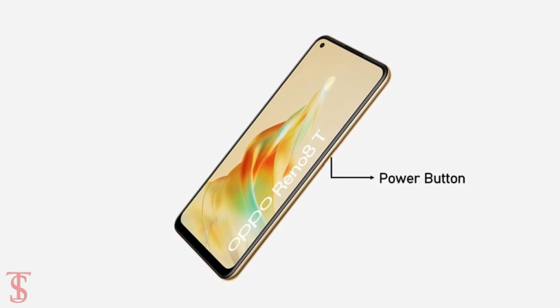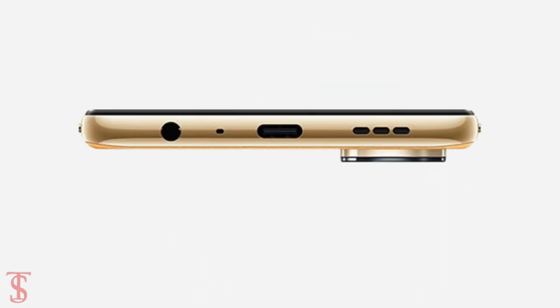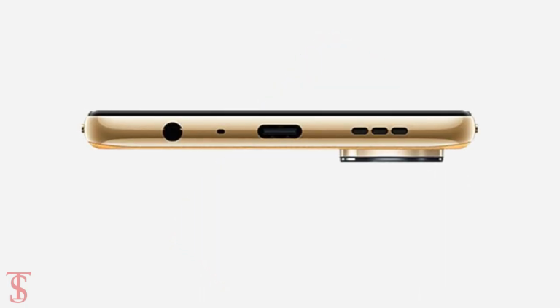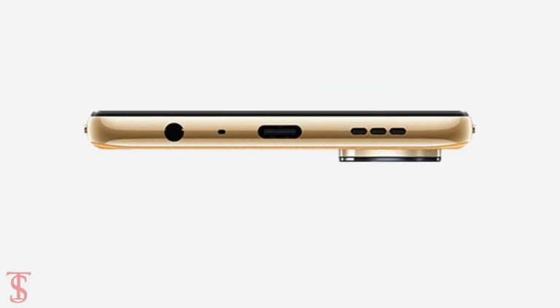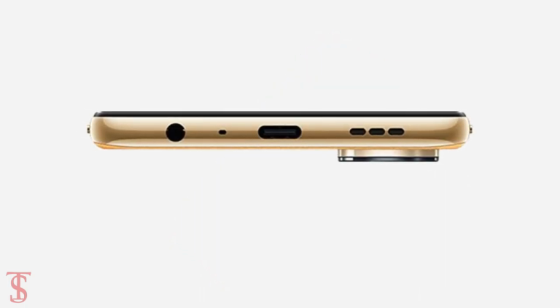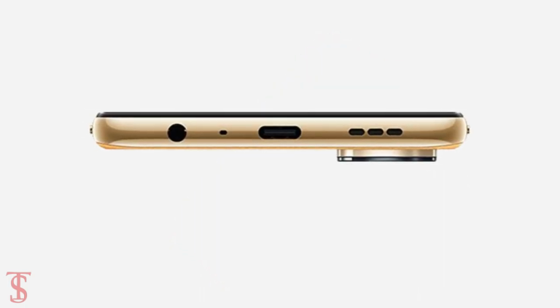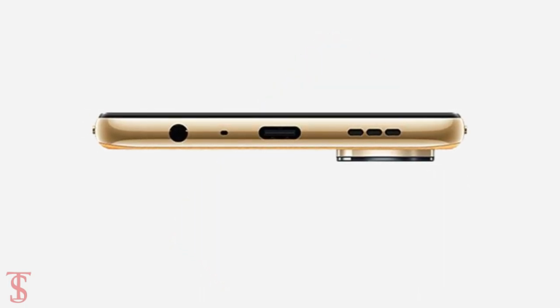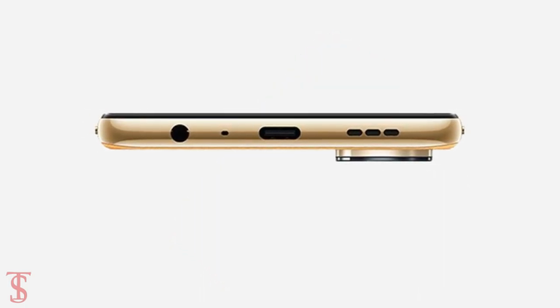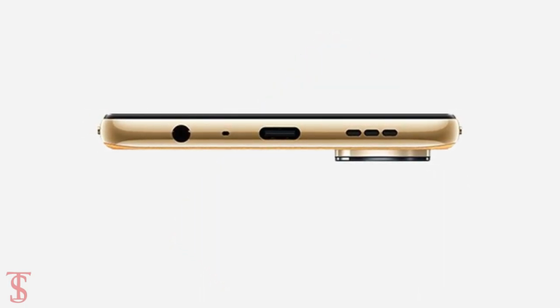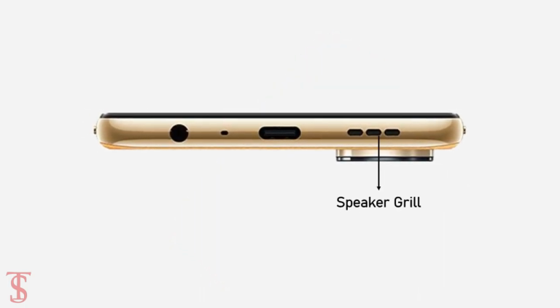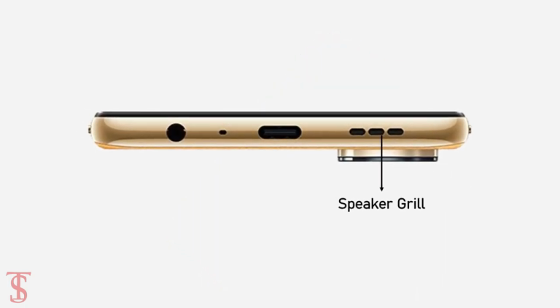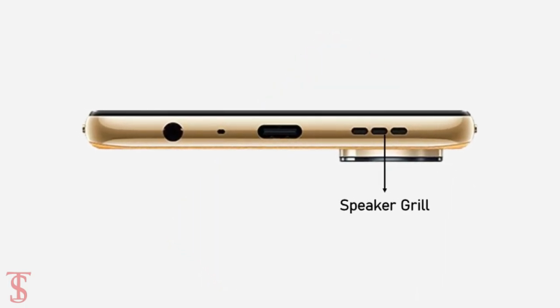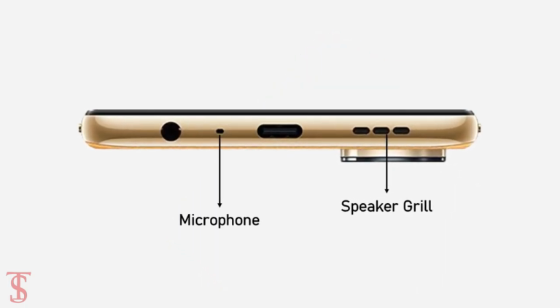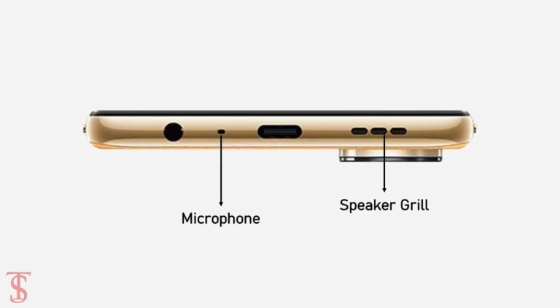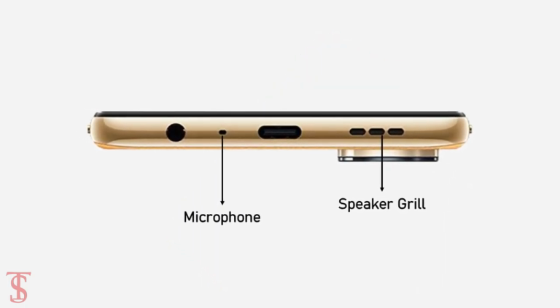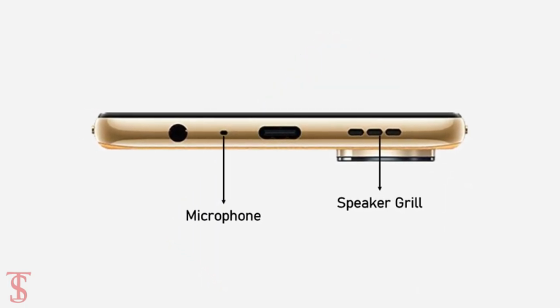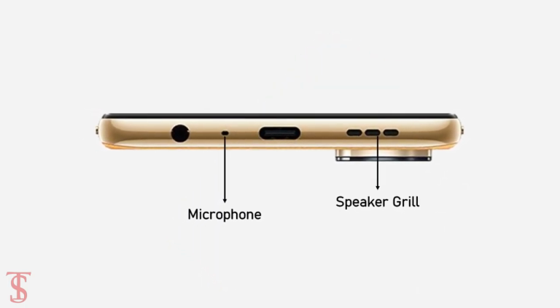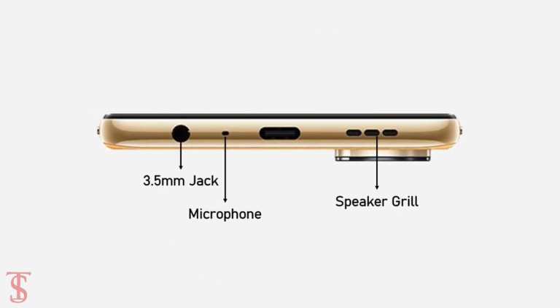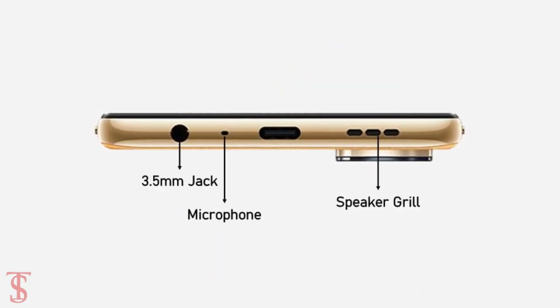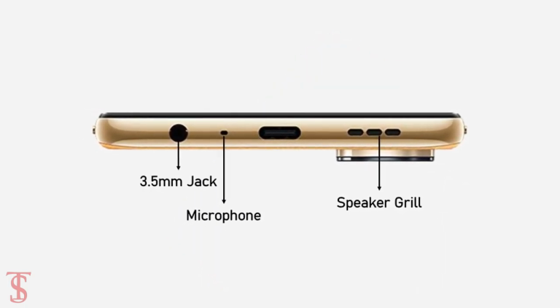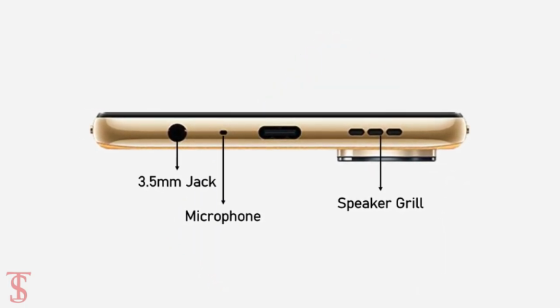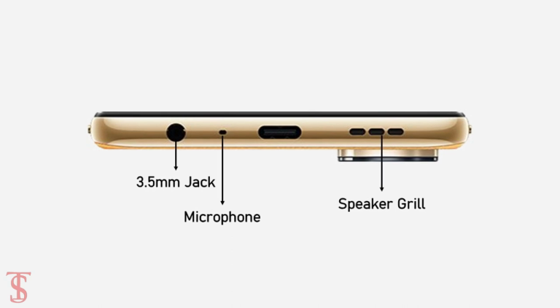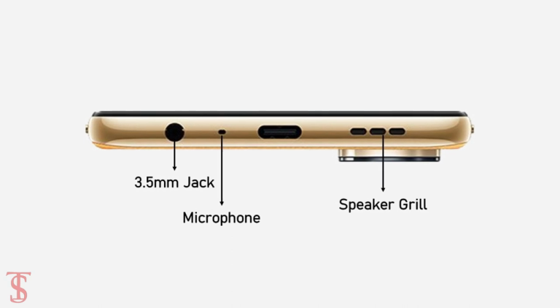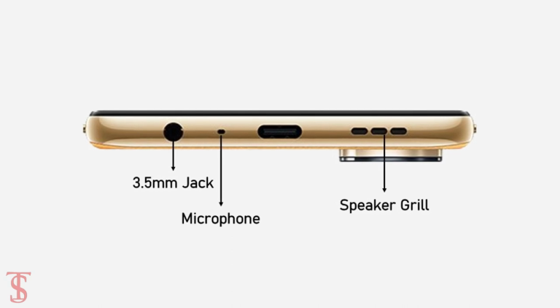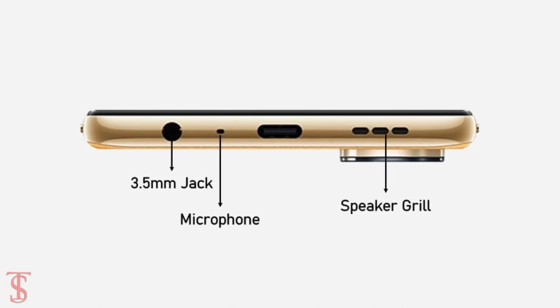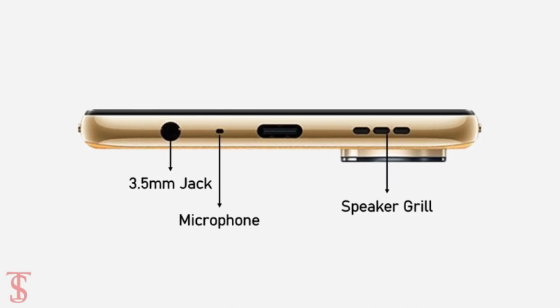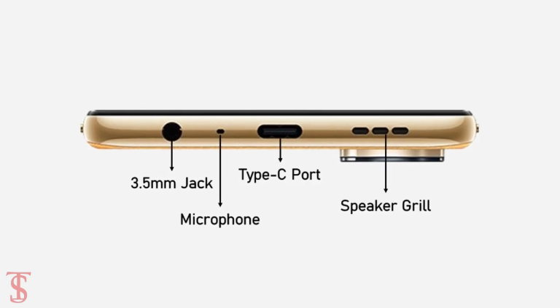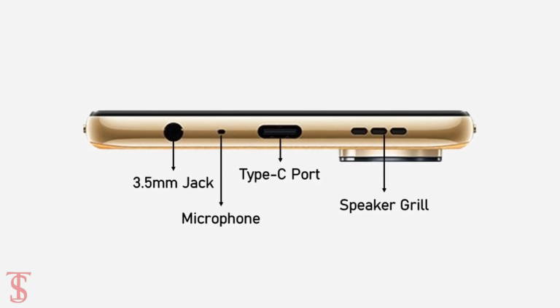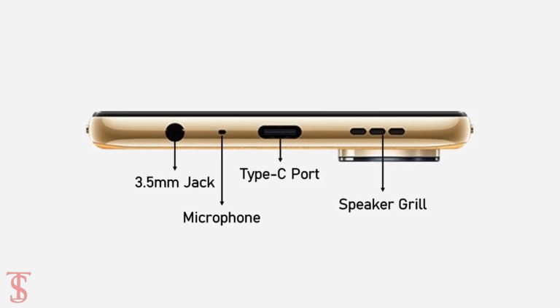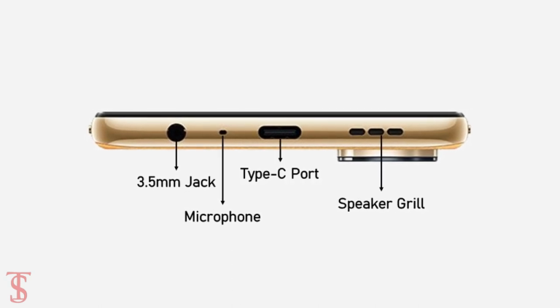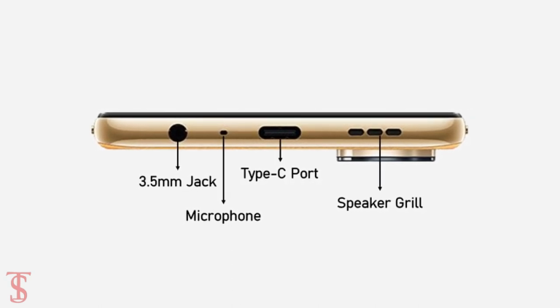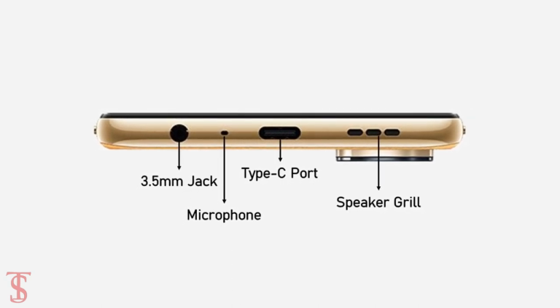The bottom of the phone houses a speaker grille, microphone, 3.5mm headphone jack, and a Type-C charging port.